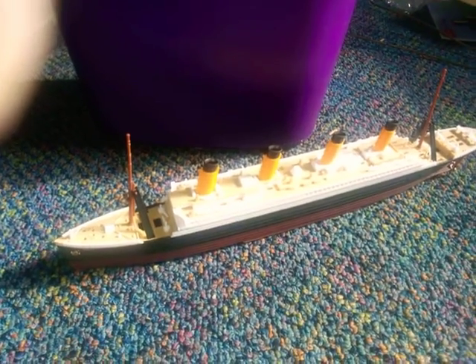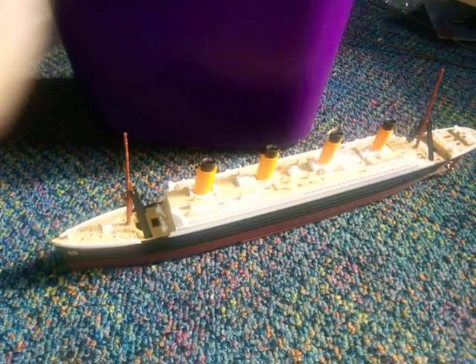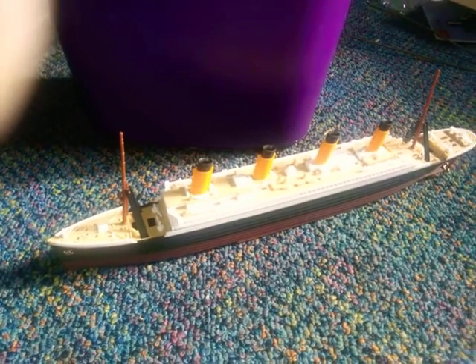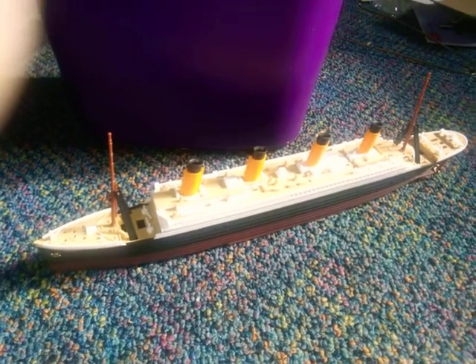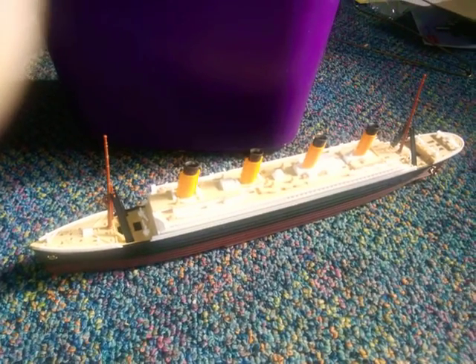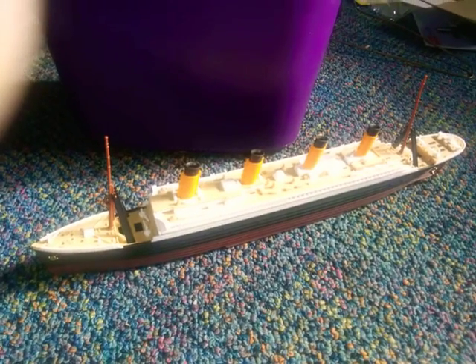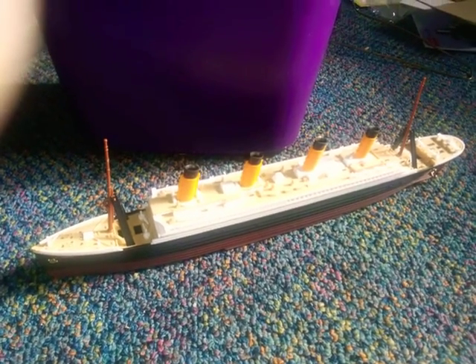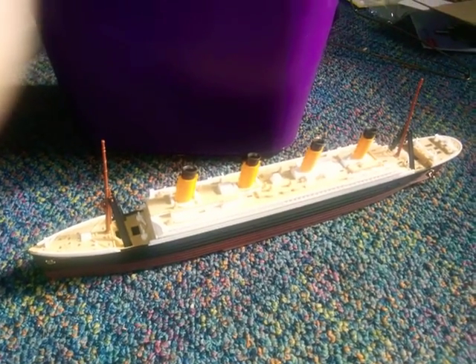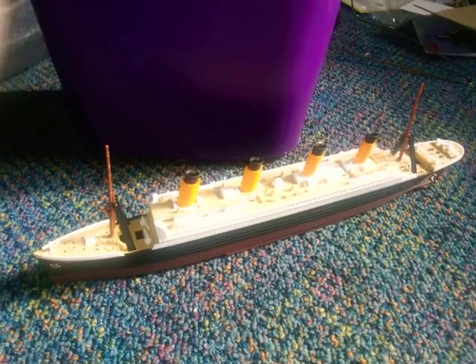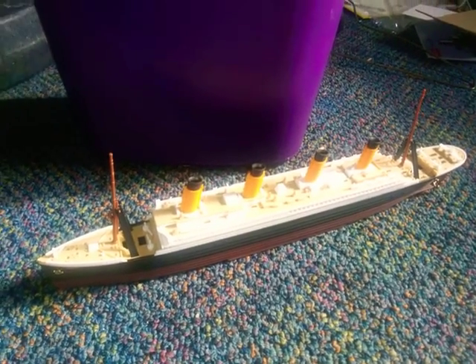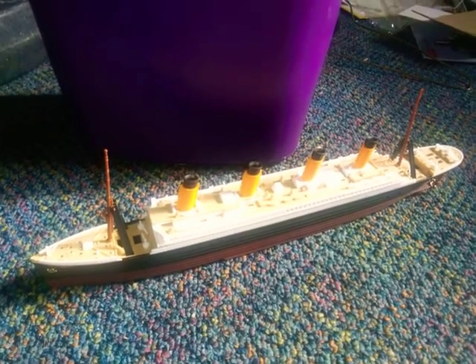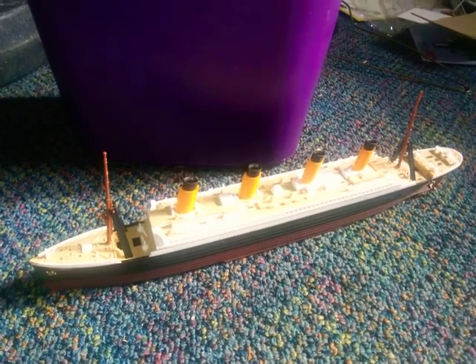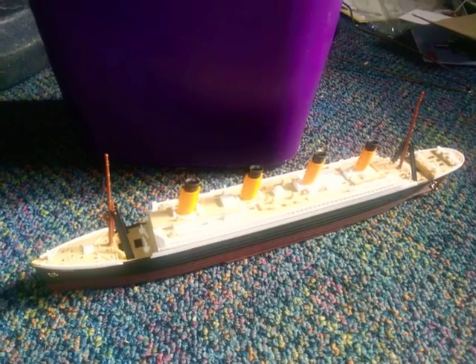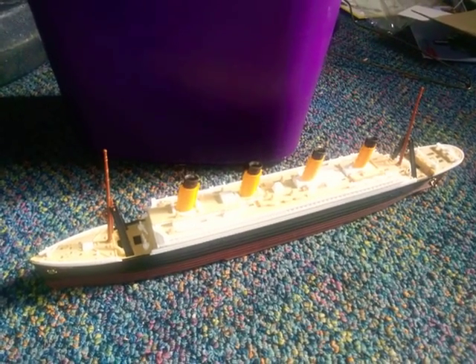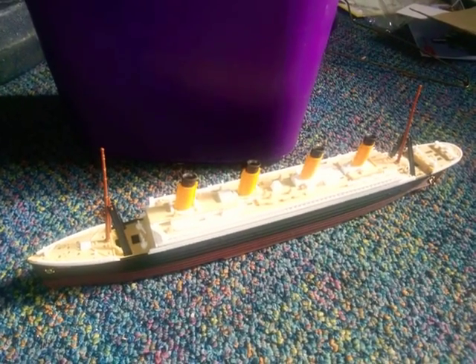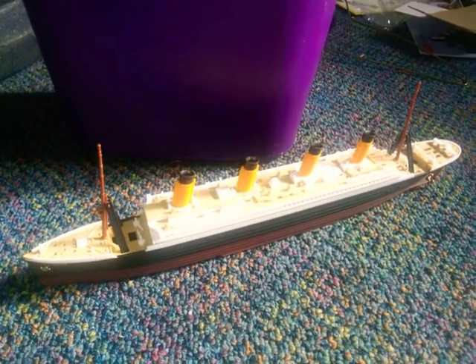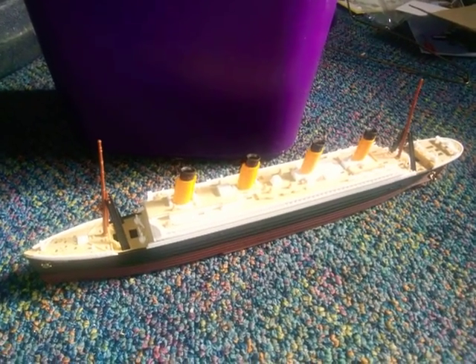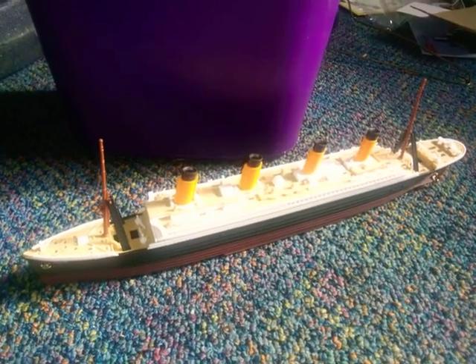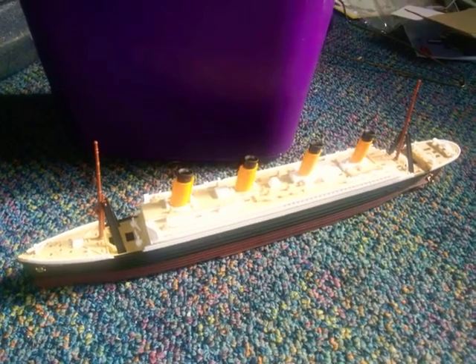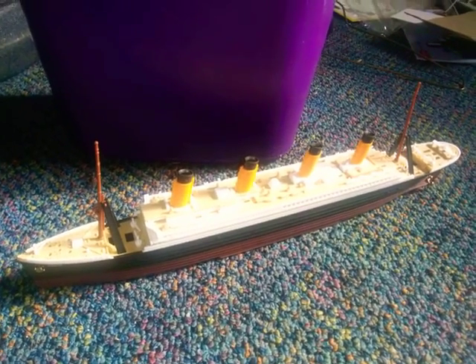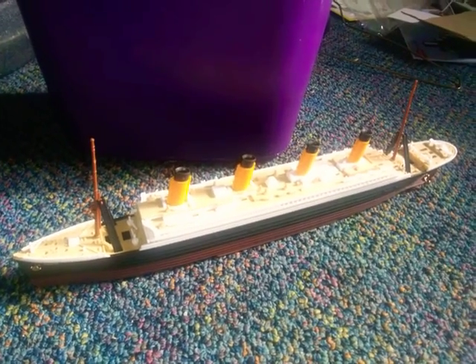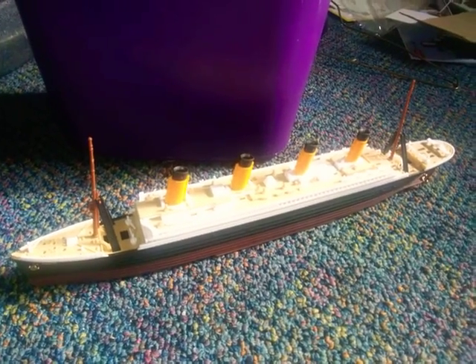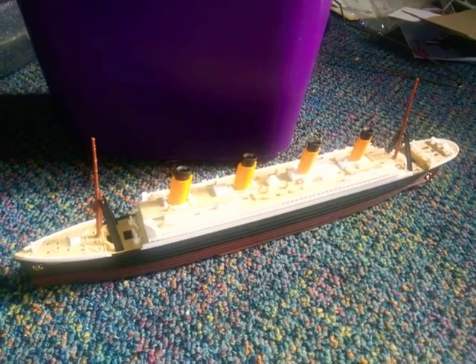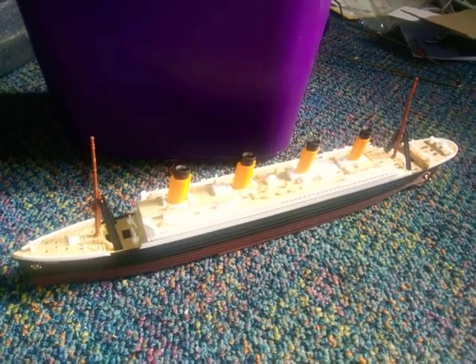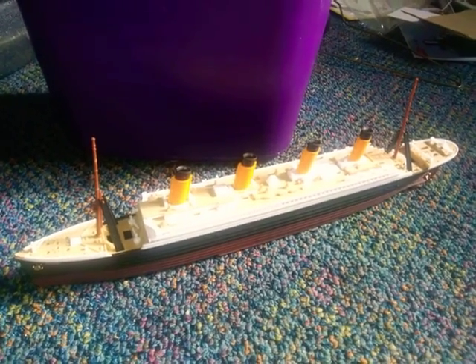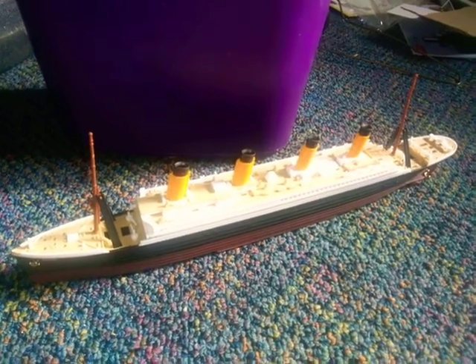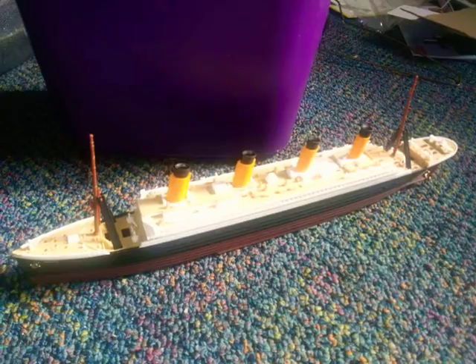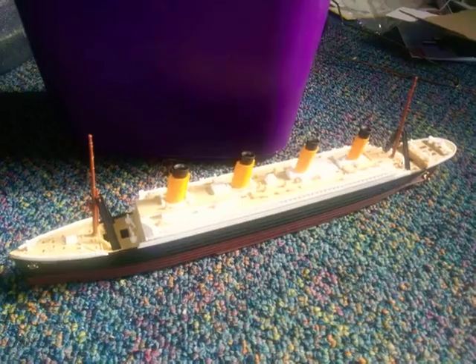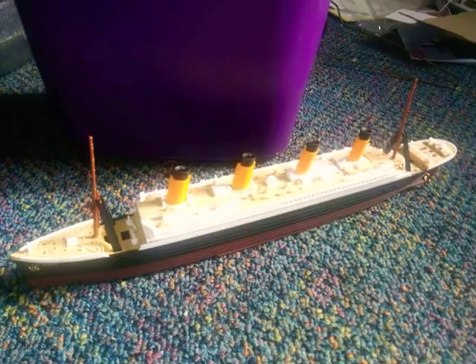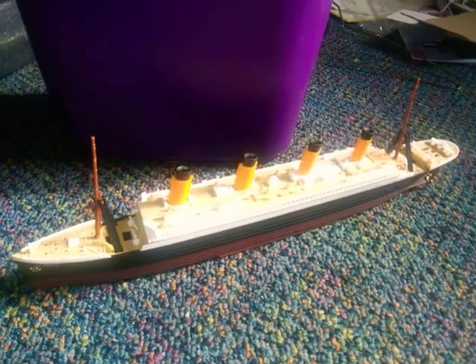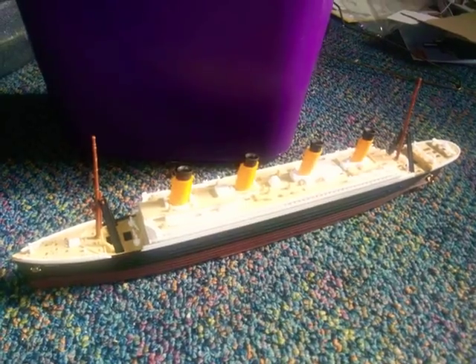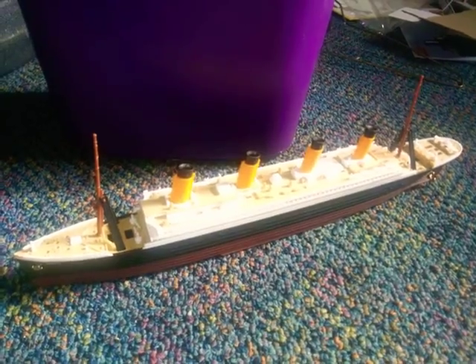Alright, so here's my Titanic model. It's all finished, as you can see.